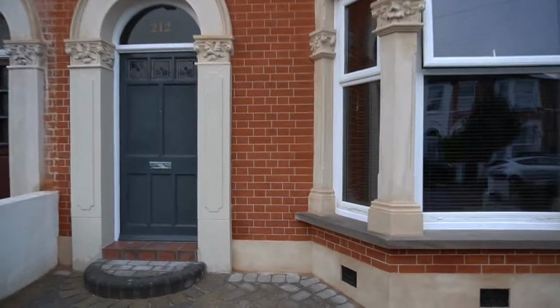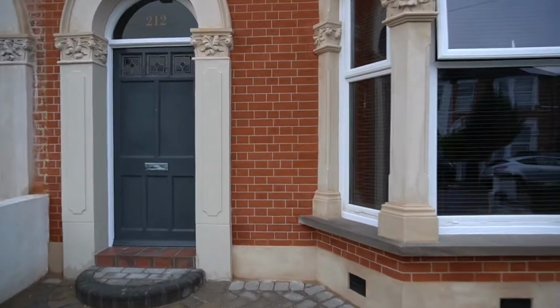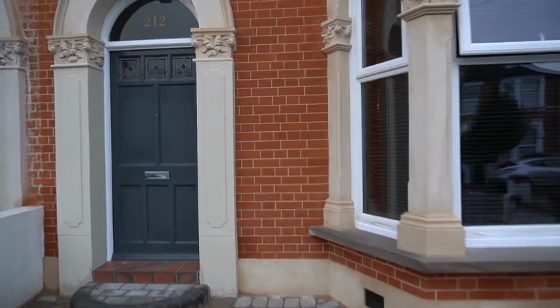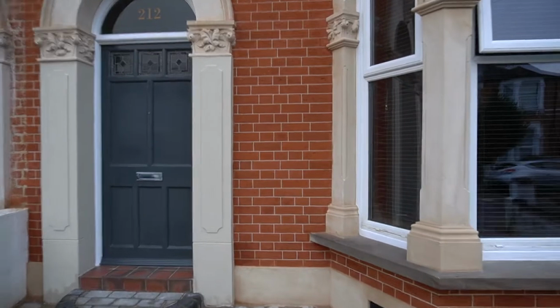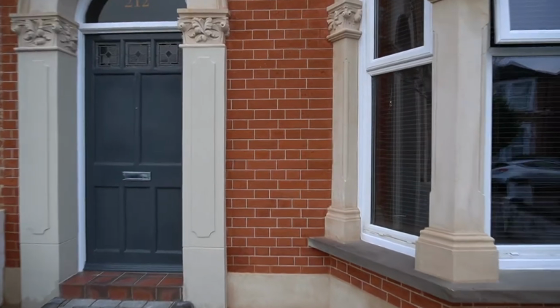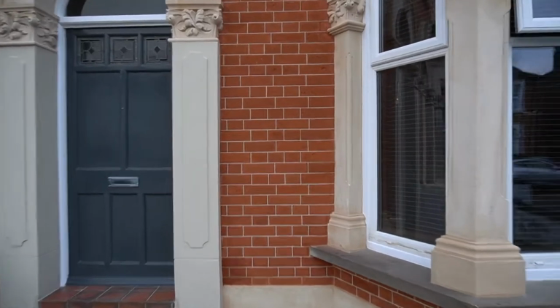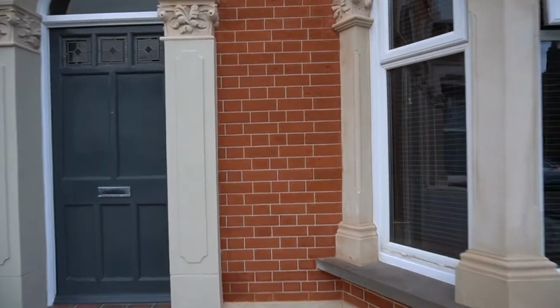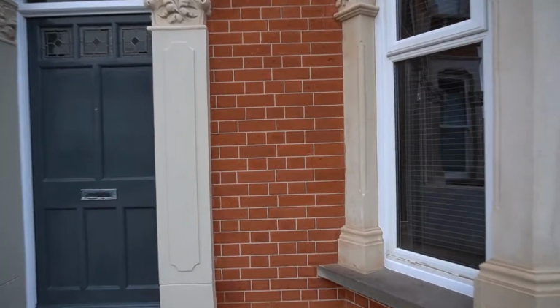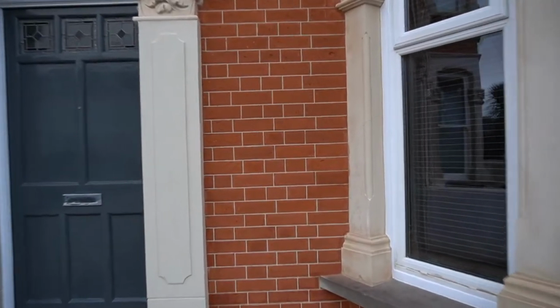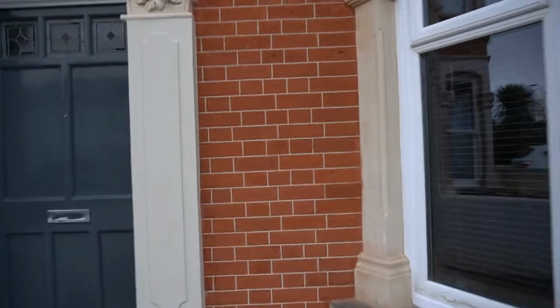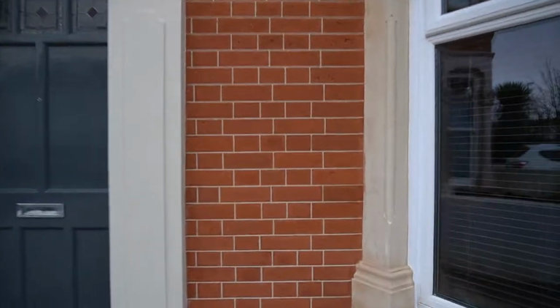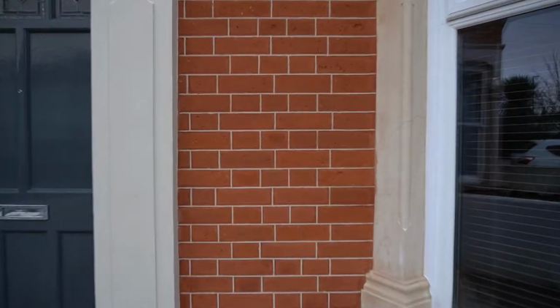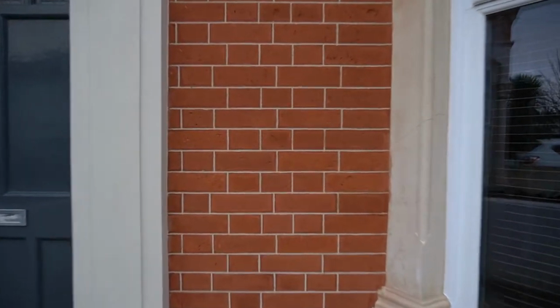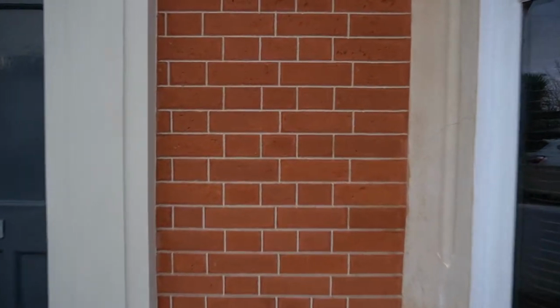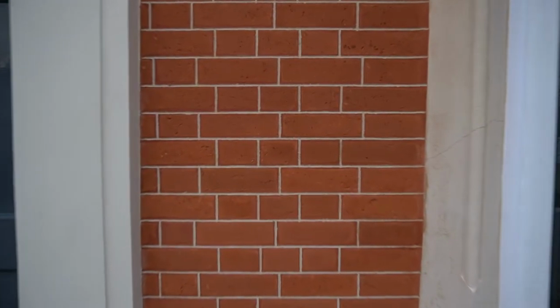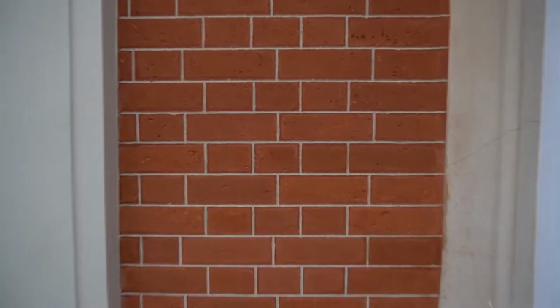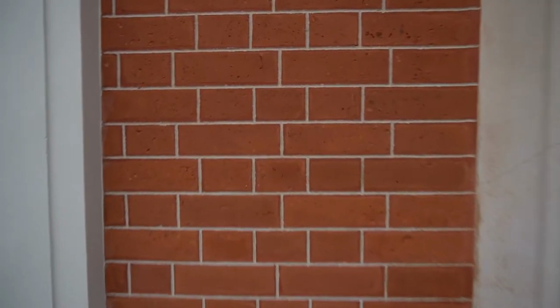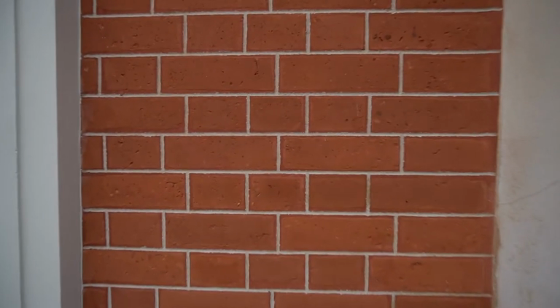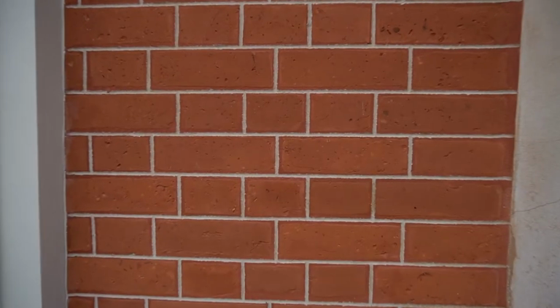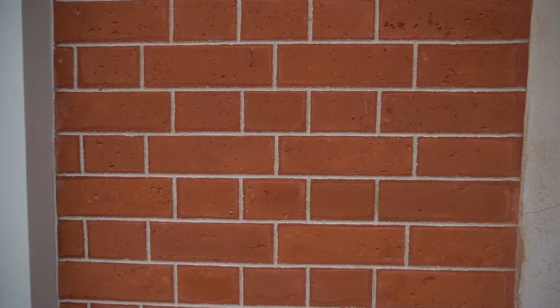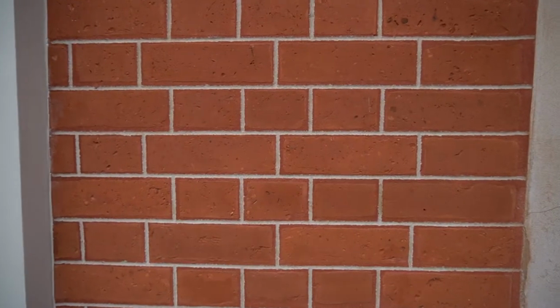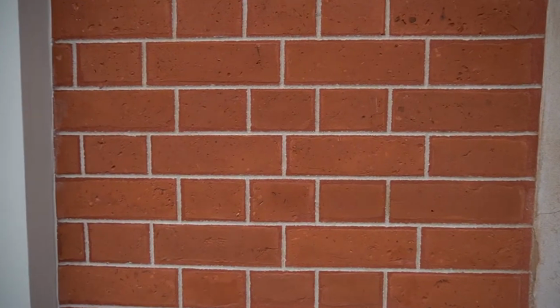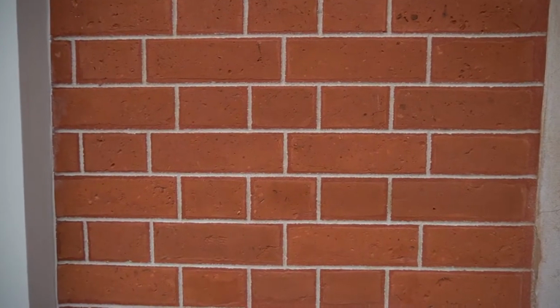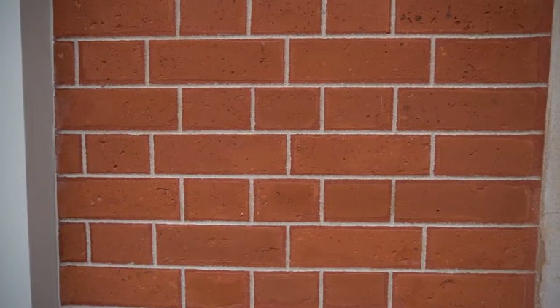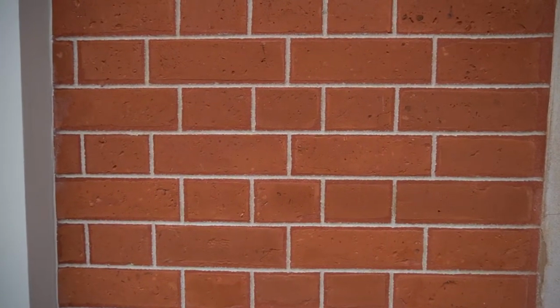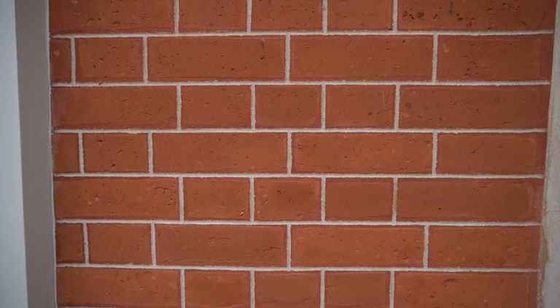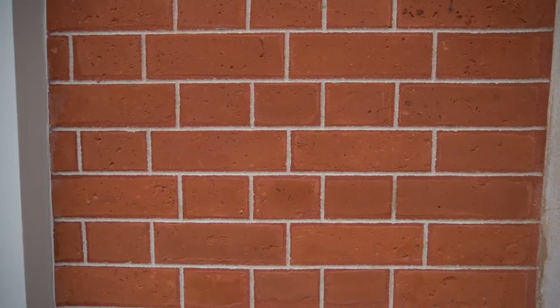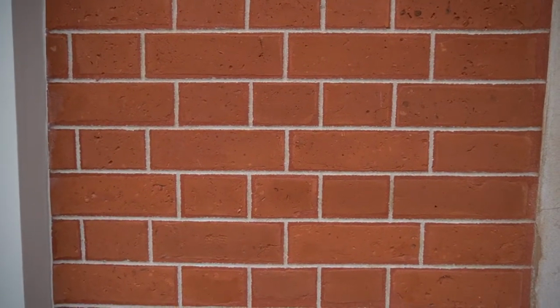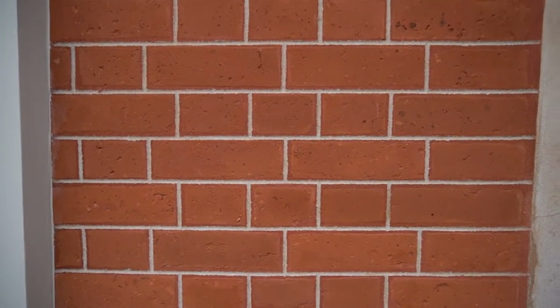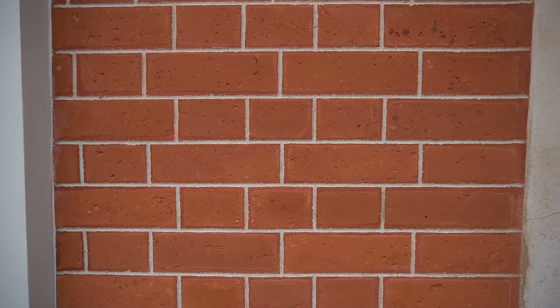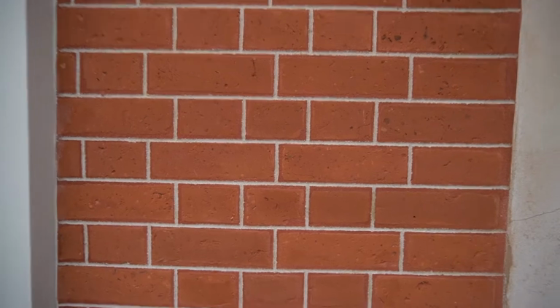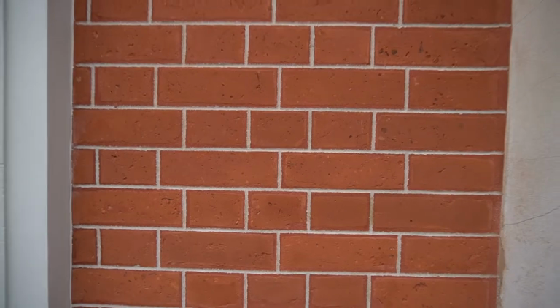I'm just going to show you a close-up of how that looks. As you can see, once again a perfect finish to the brickwork.